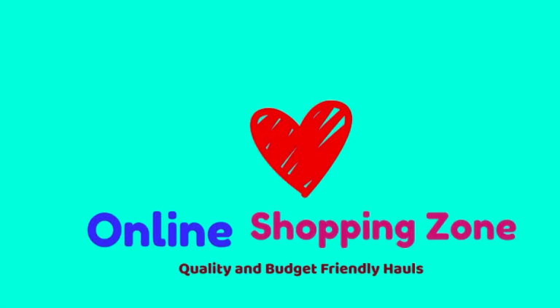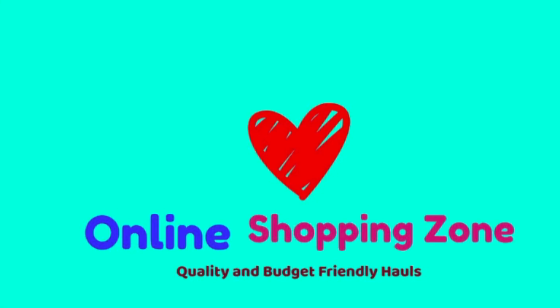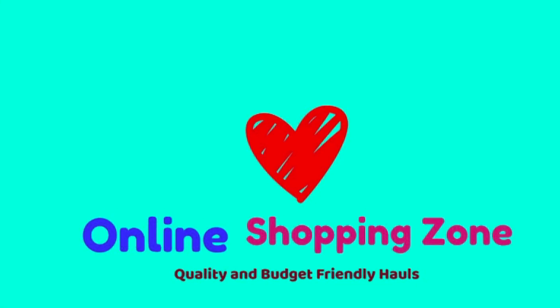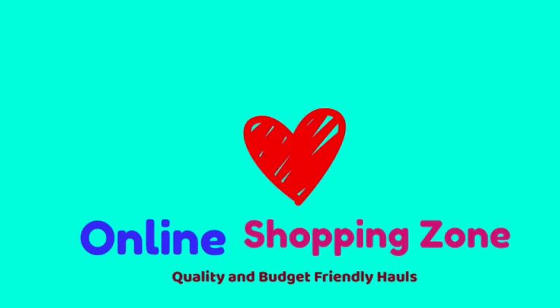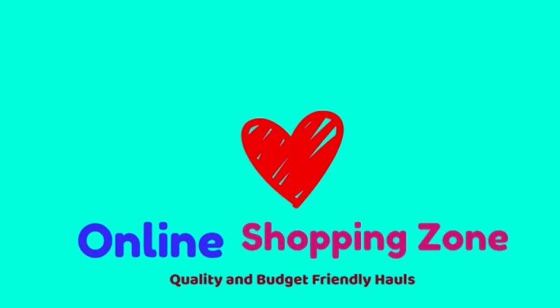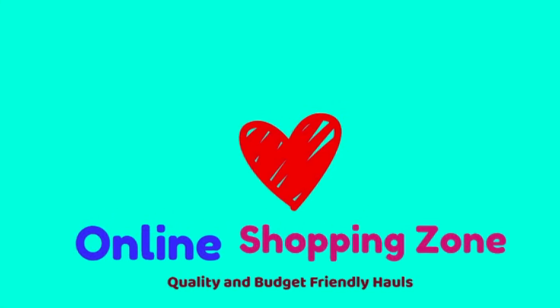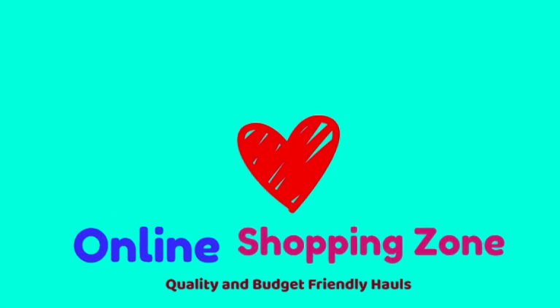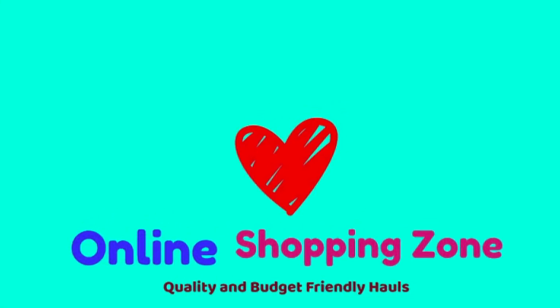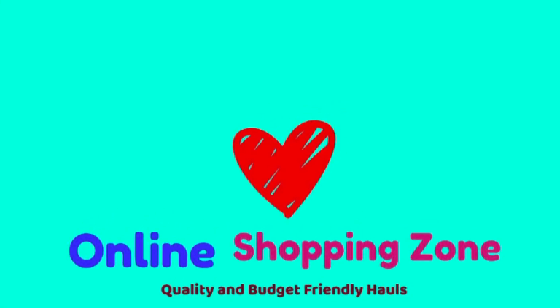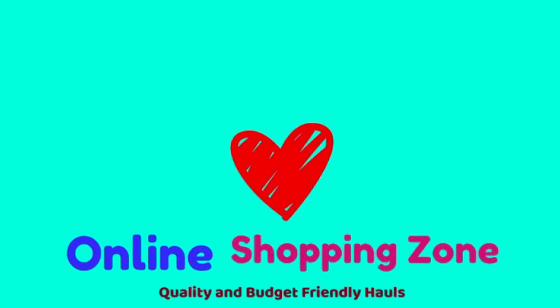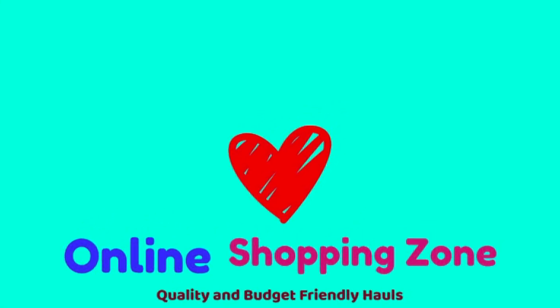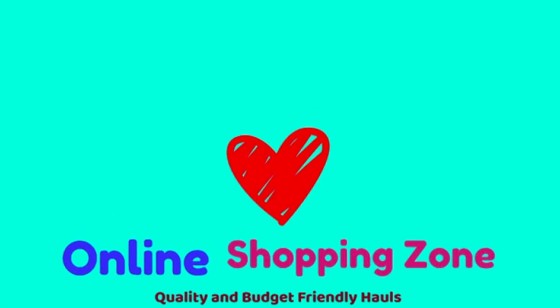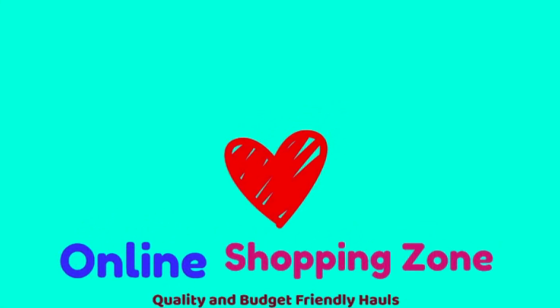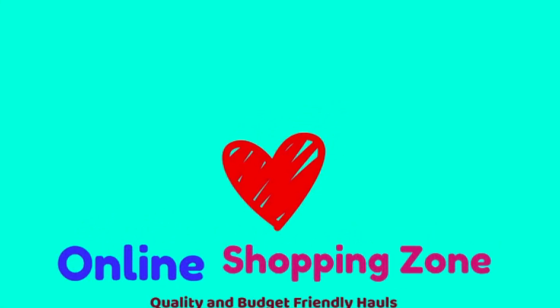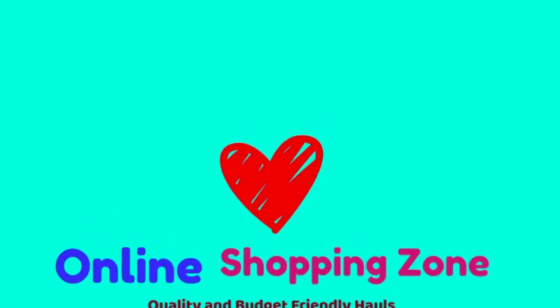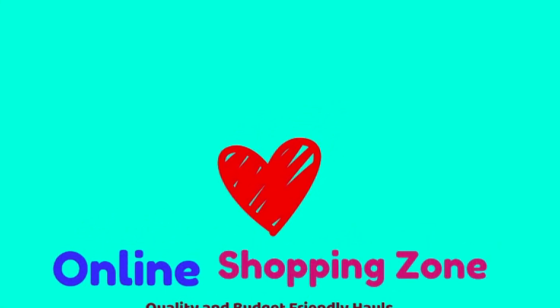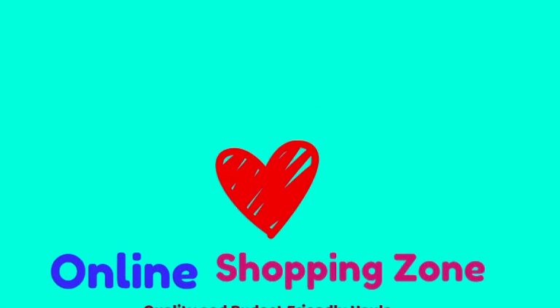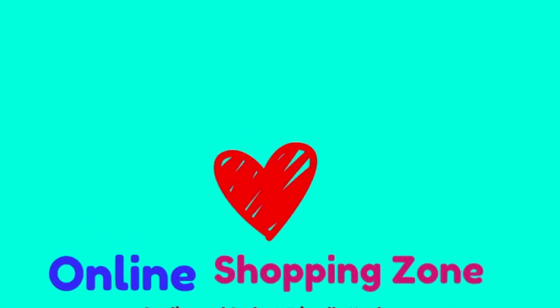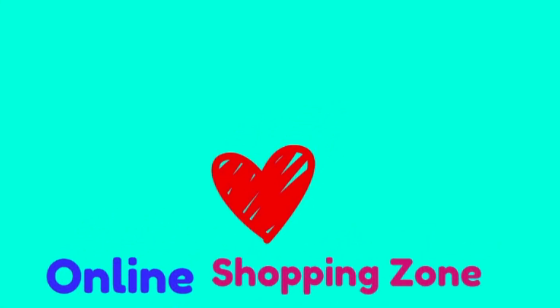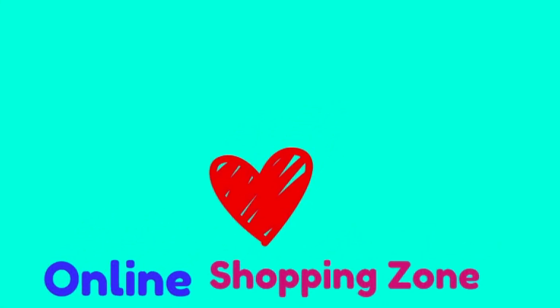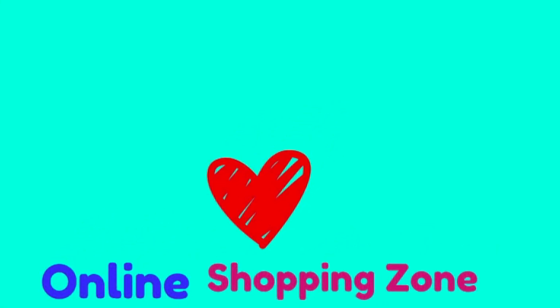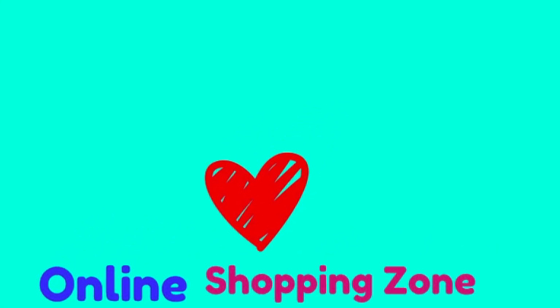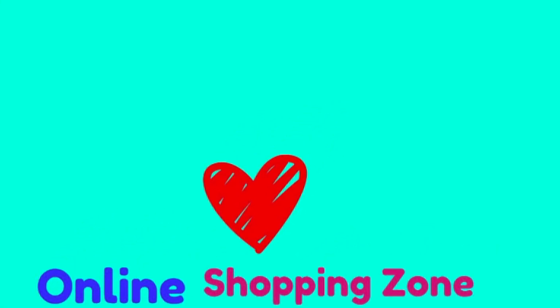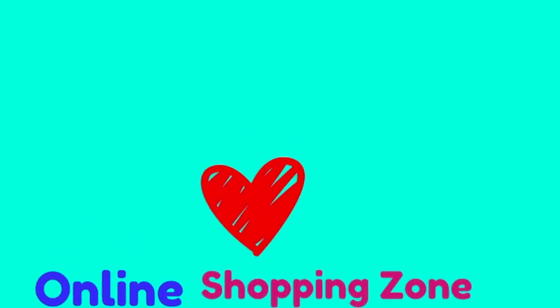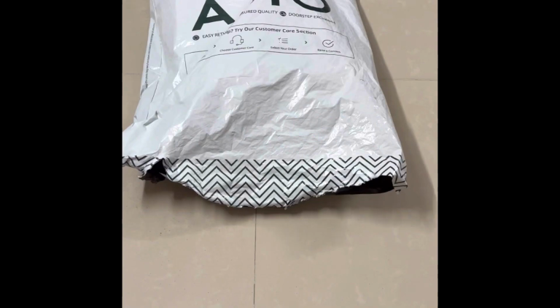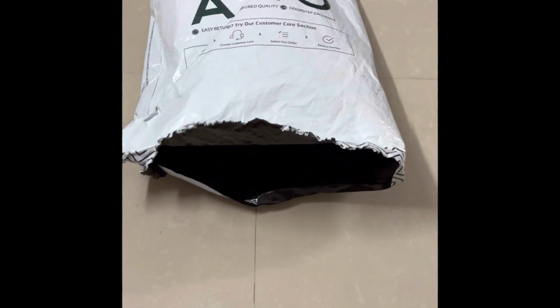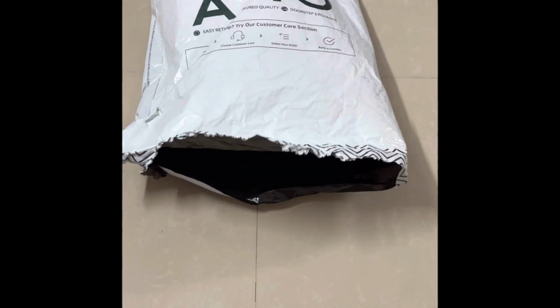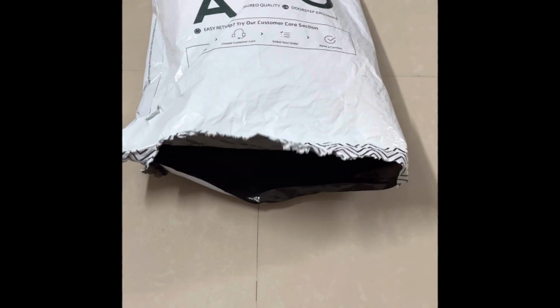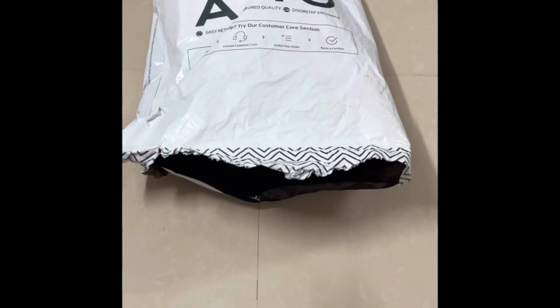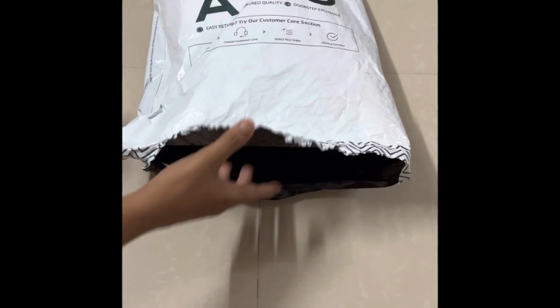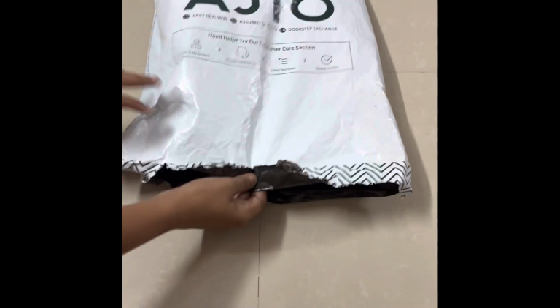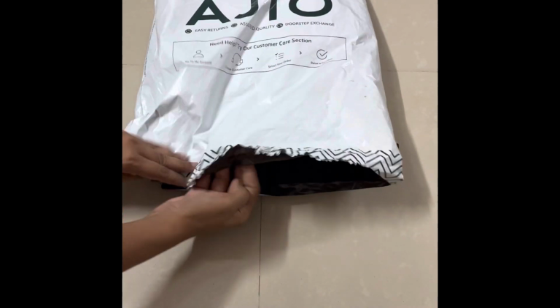Hi, Hello, Namaste. Welcome to Online Shopping Zone. Please share this video in the comments section.